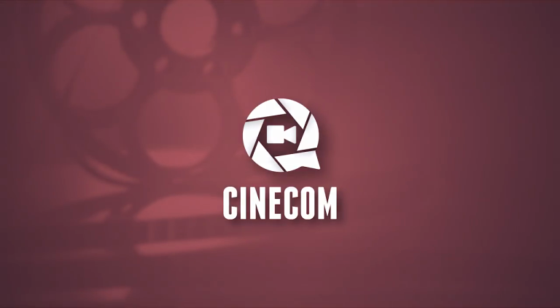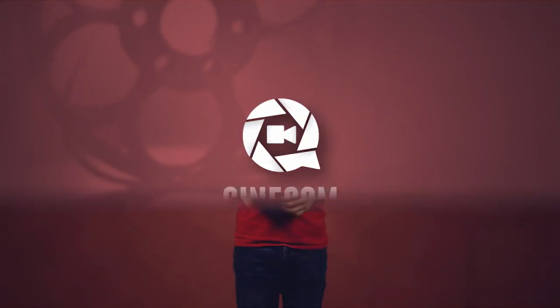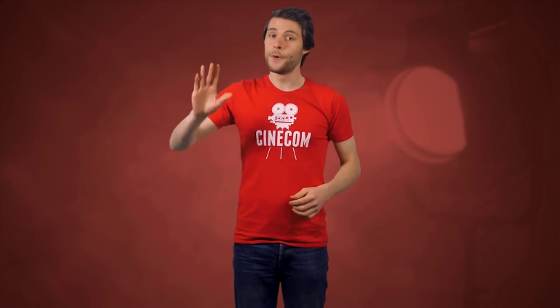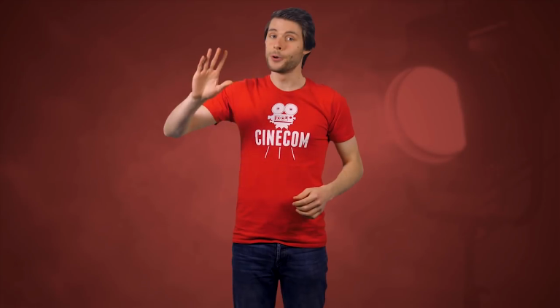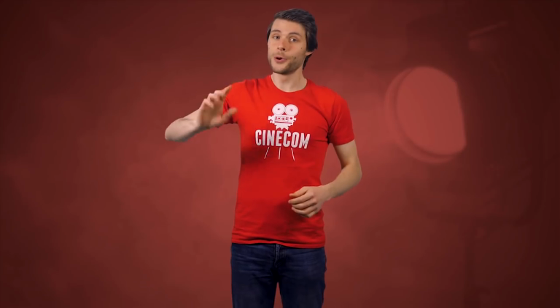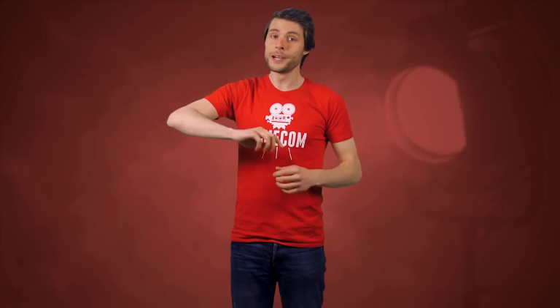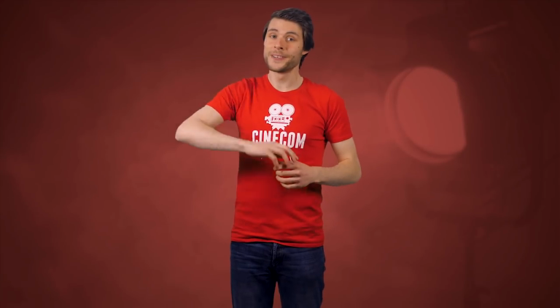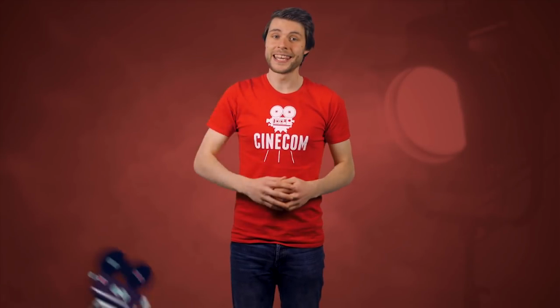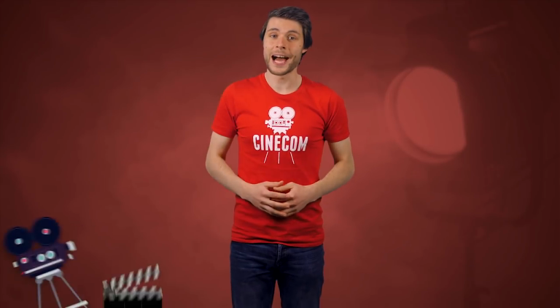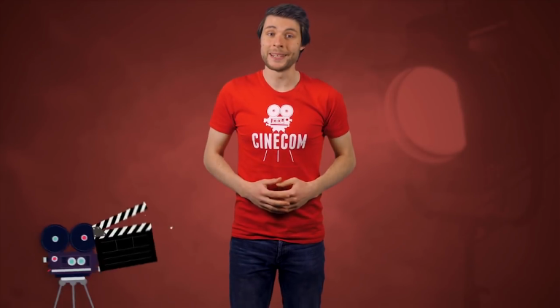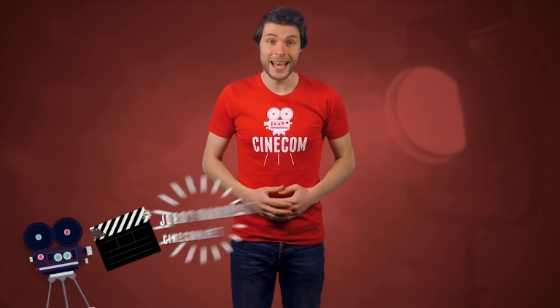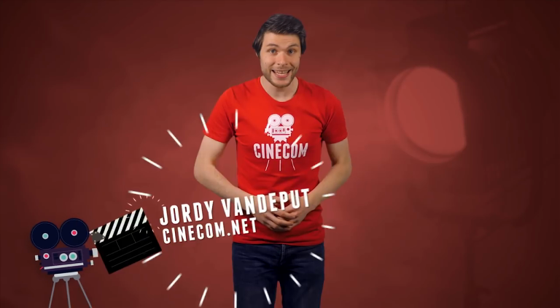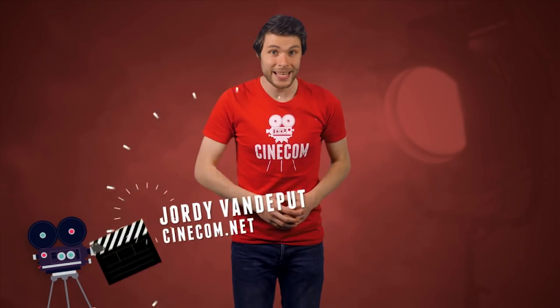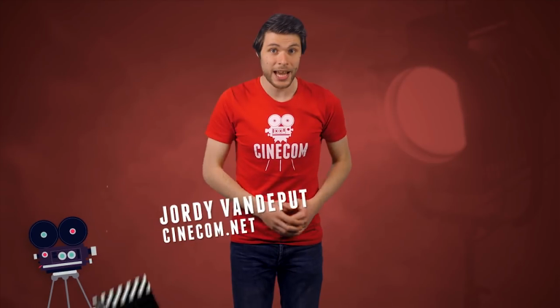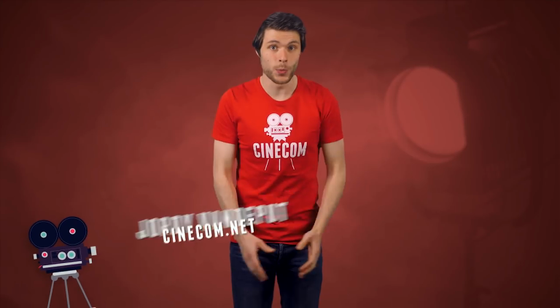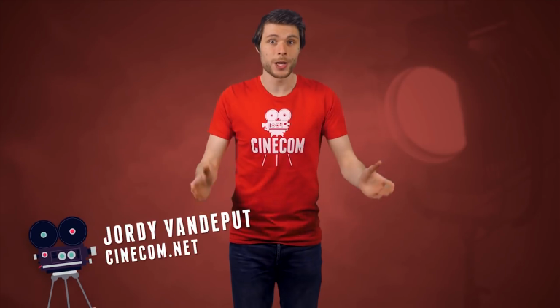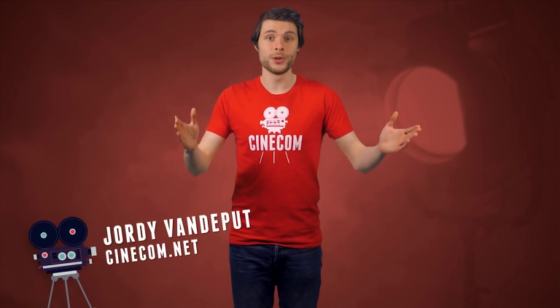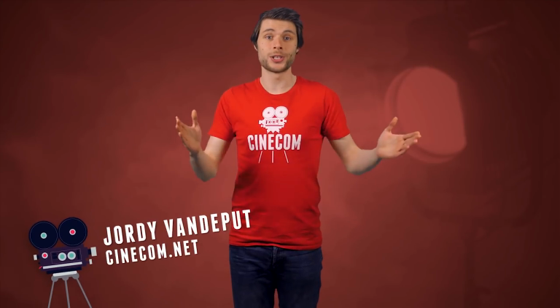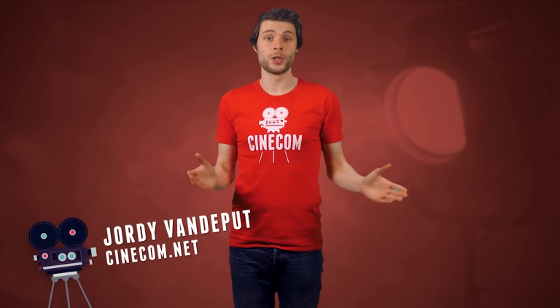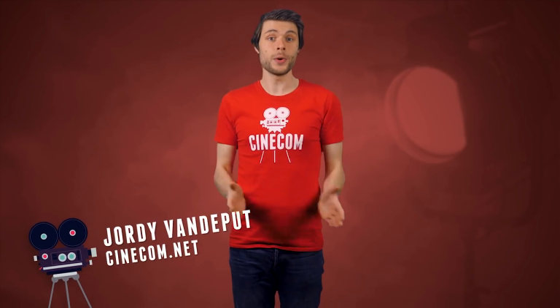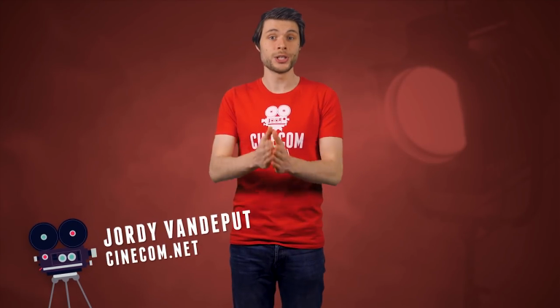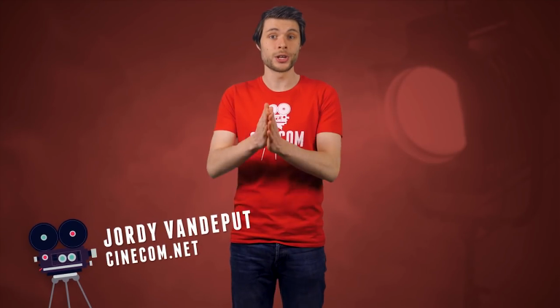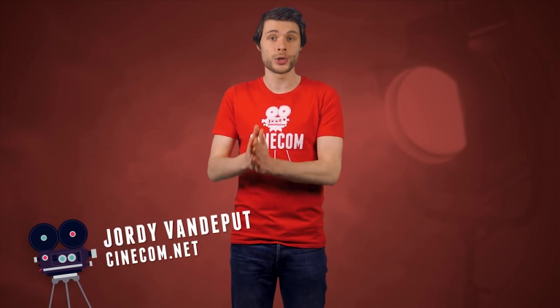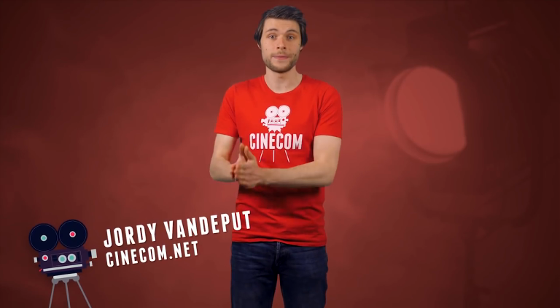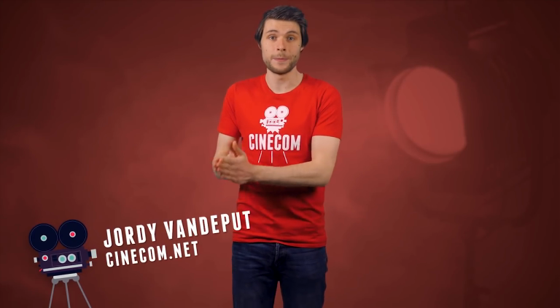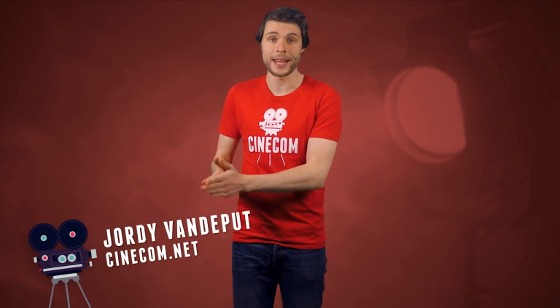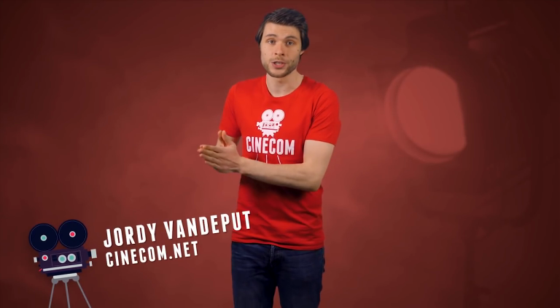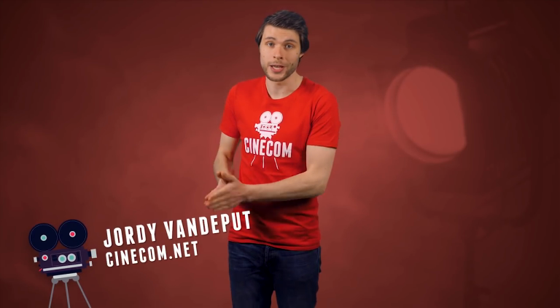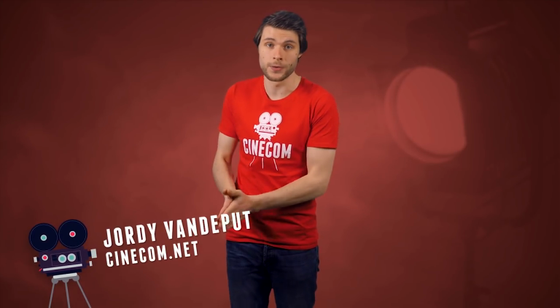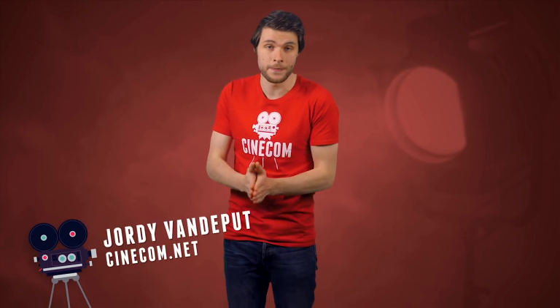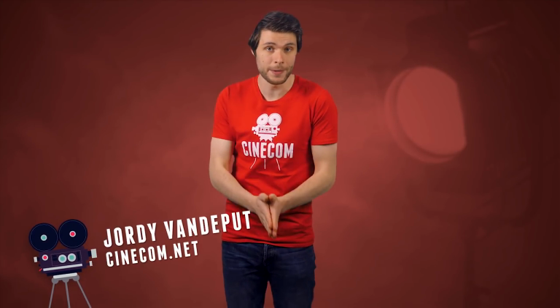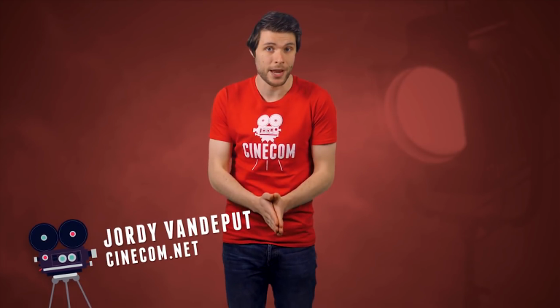Hey folks, Jordy here for cinecom.net, and welcome to the channel where we share creative tips and tricks for filmmakers.